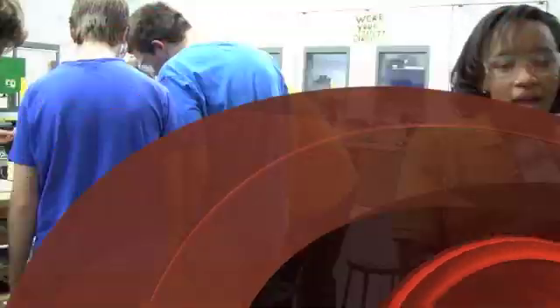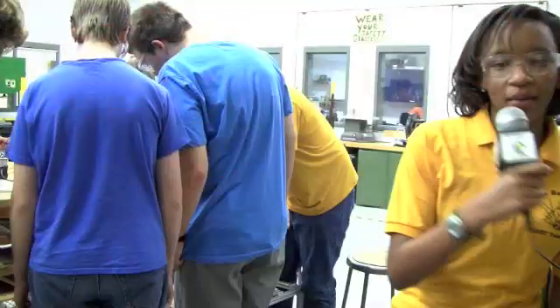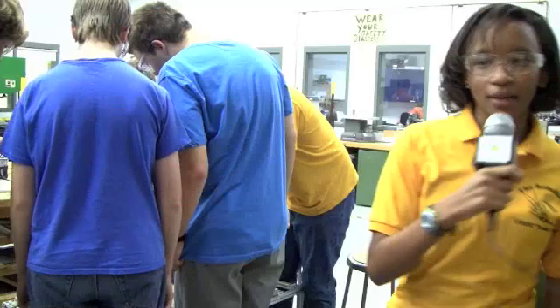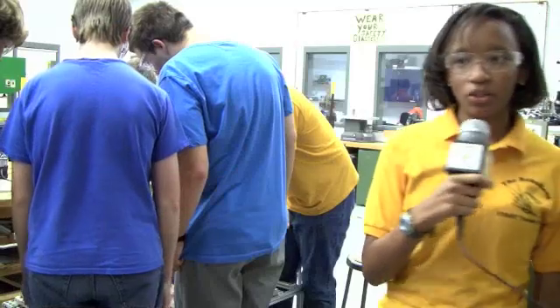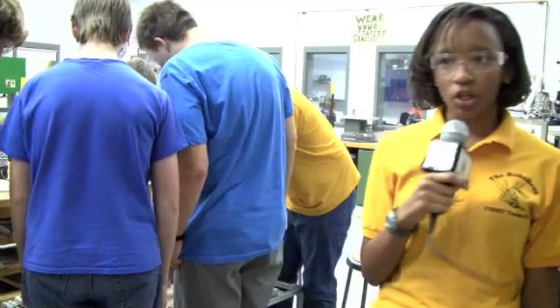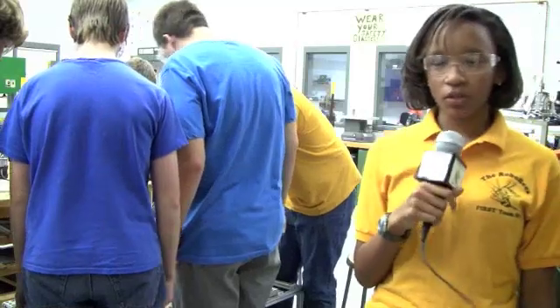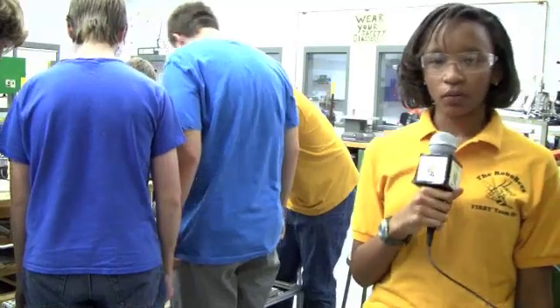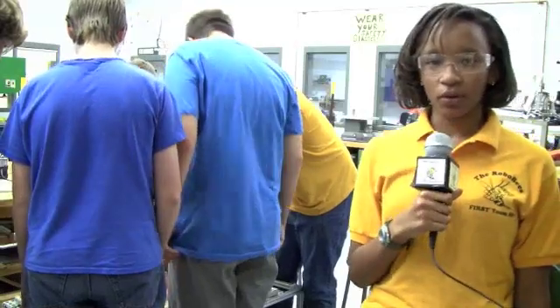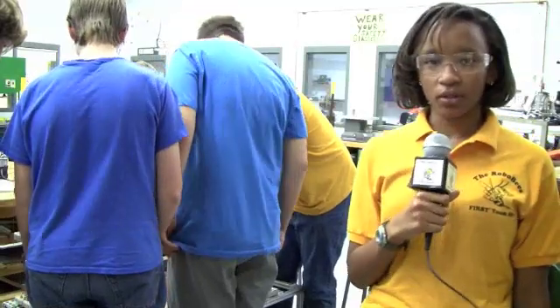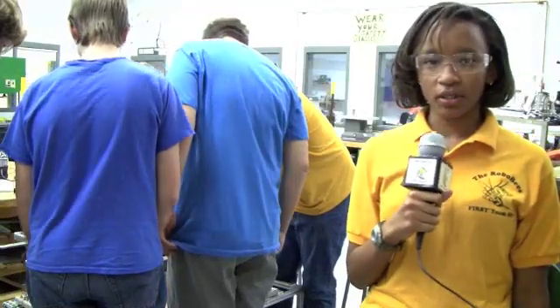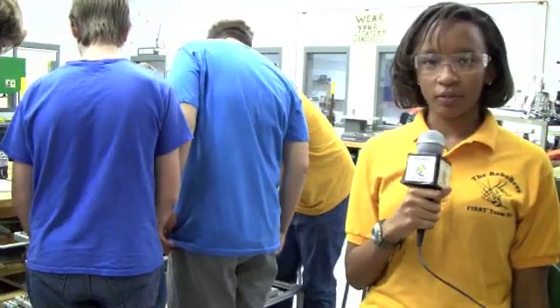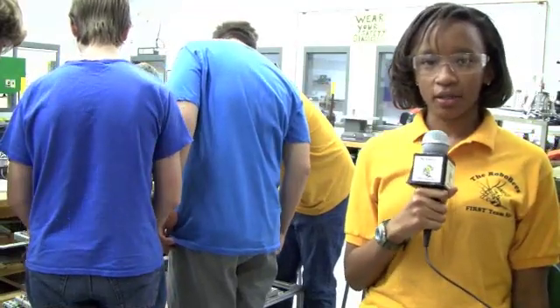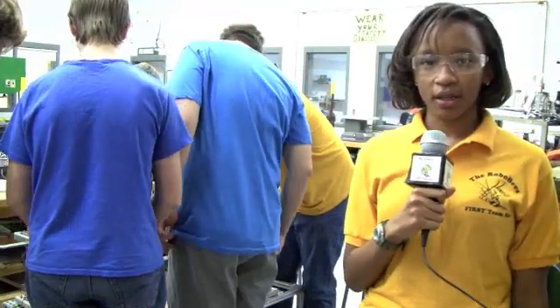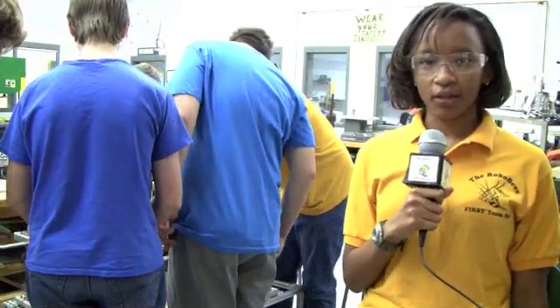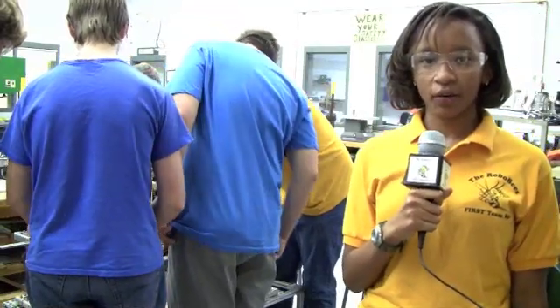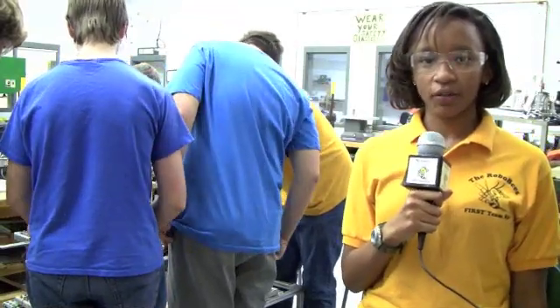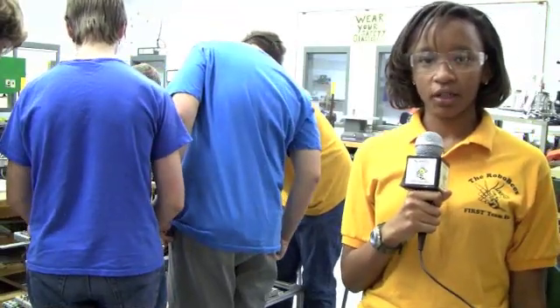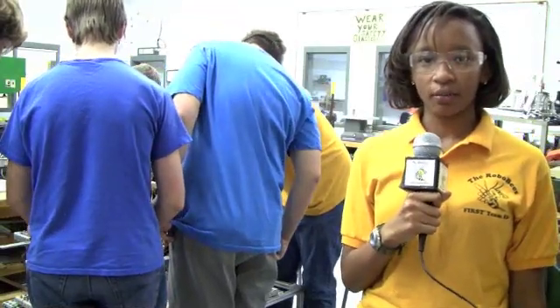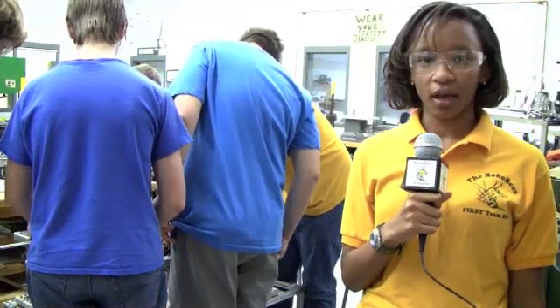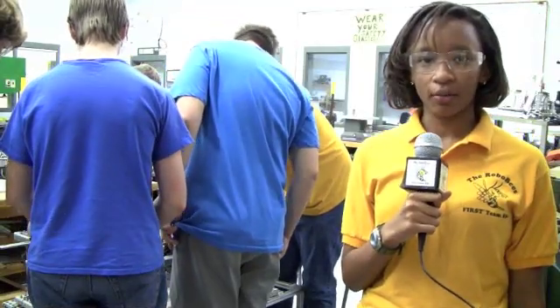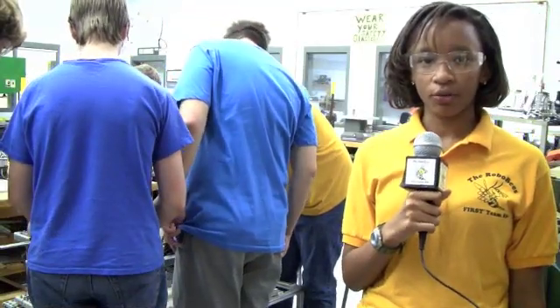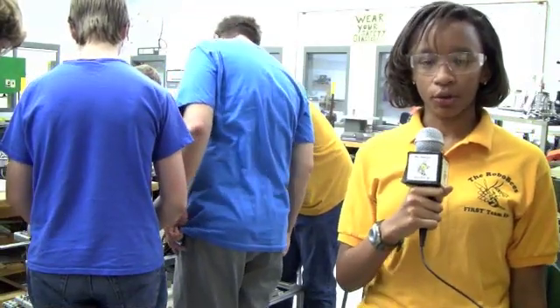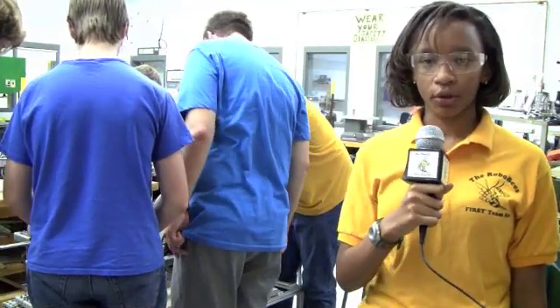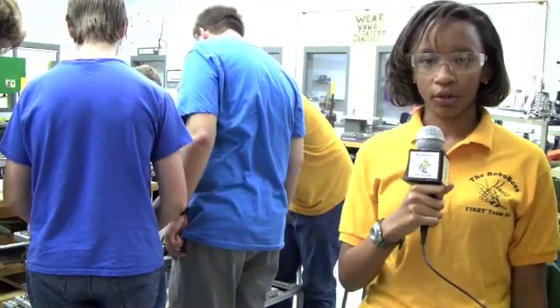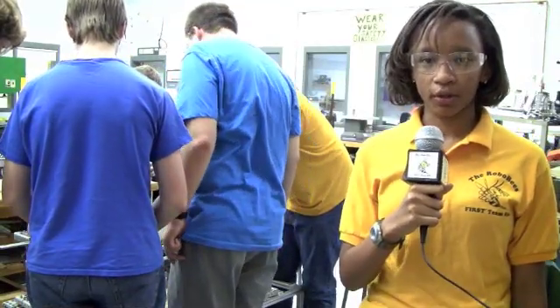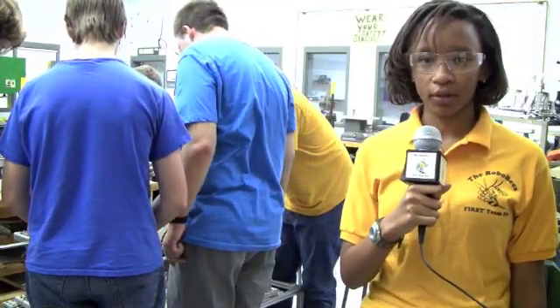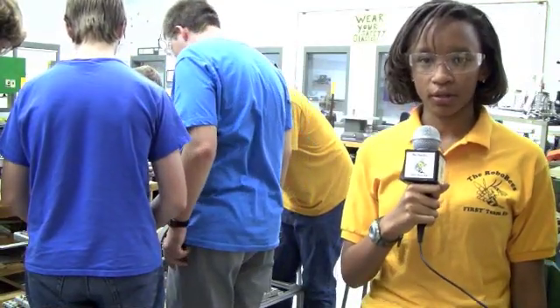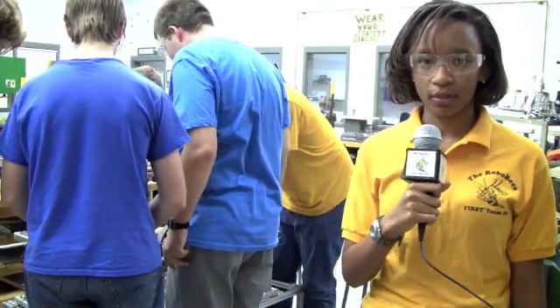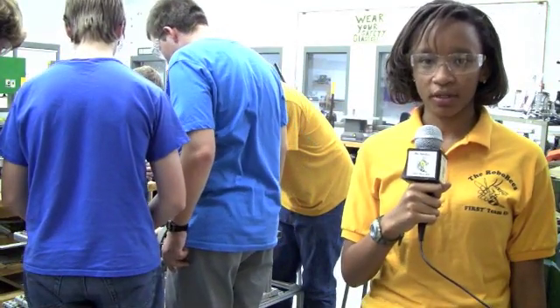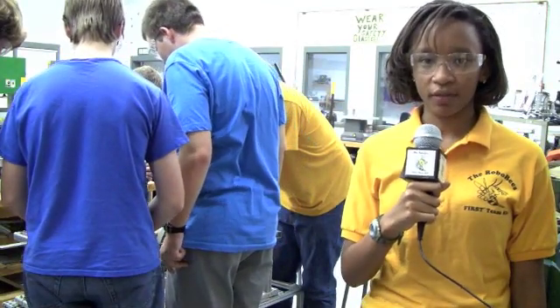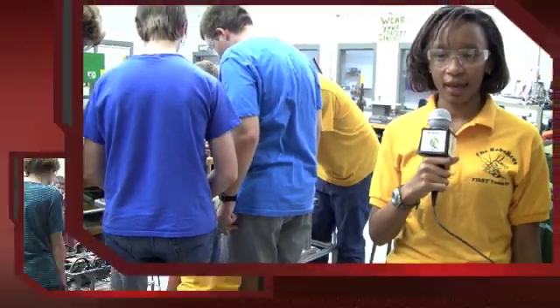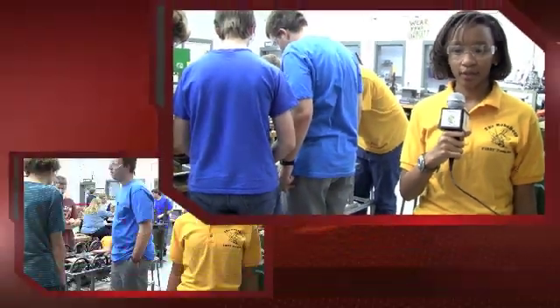My name is Jocelyn Wilkins. This is my second year on the team. I'm also currently this team's safety captain.